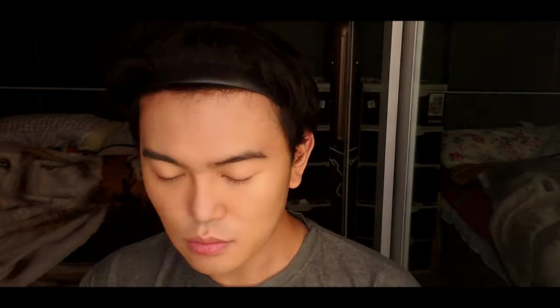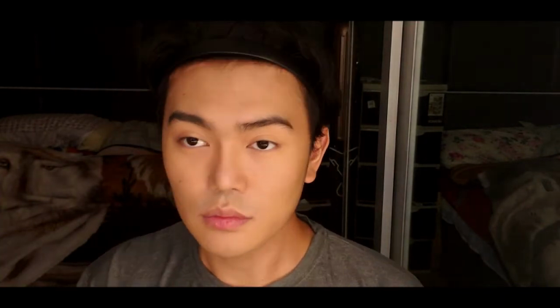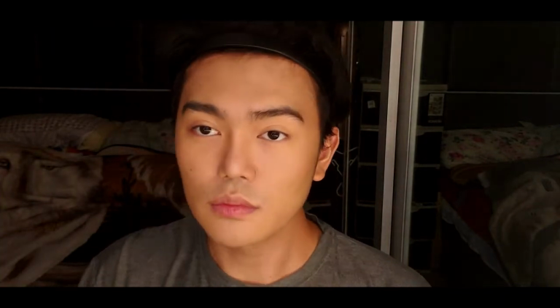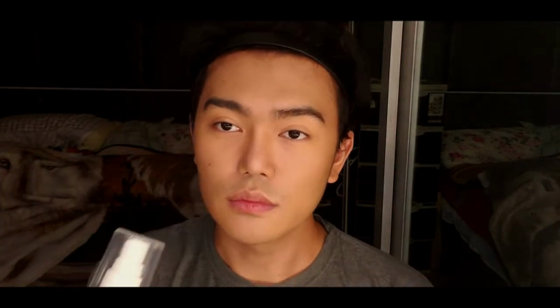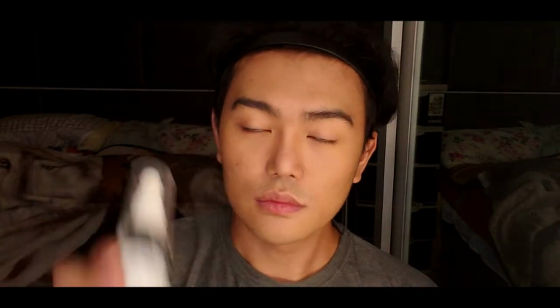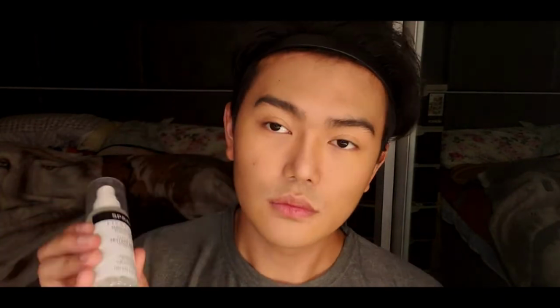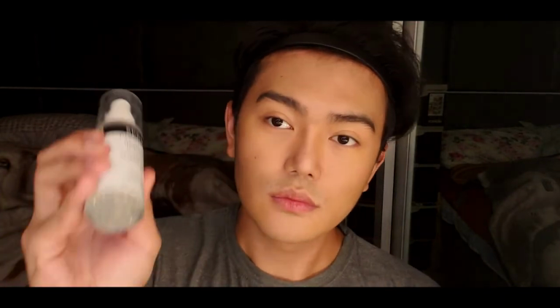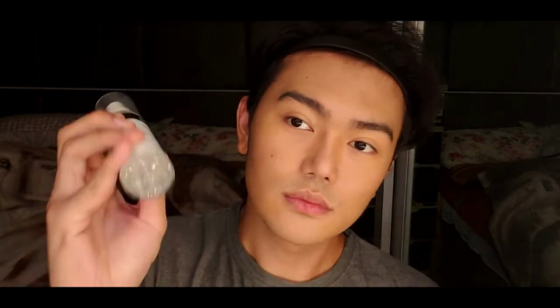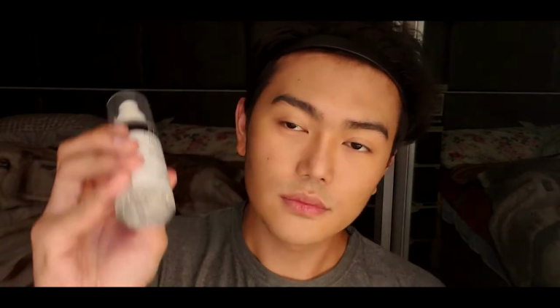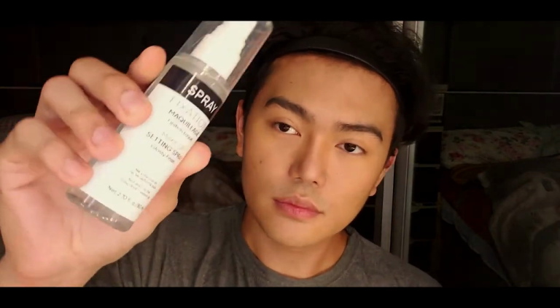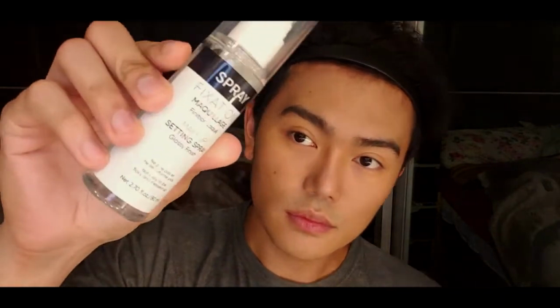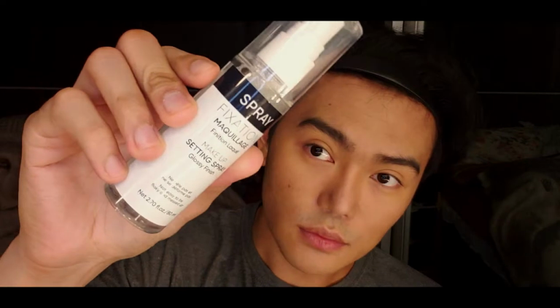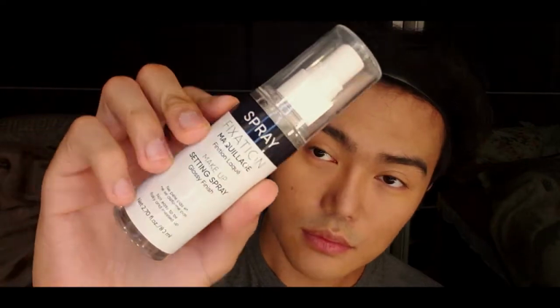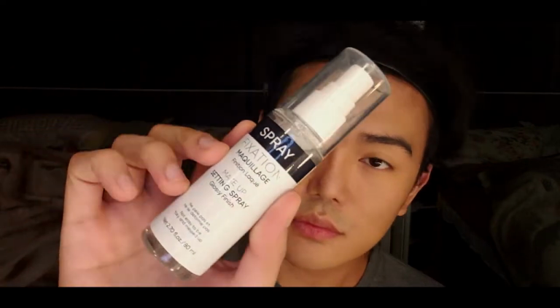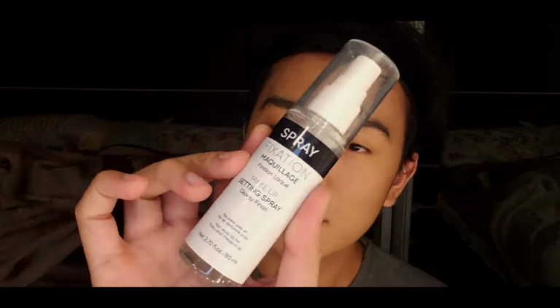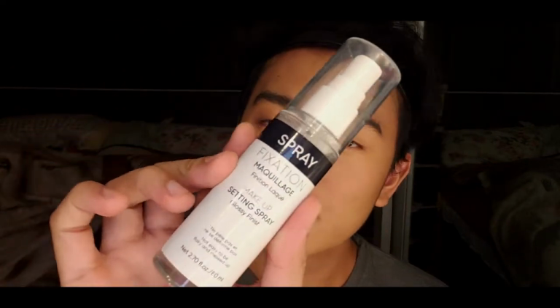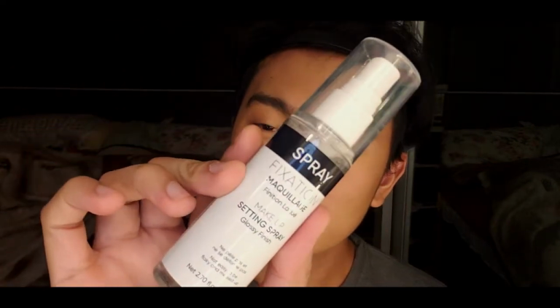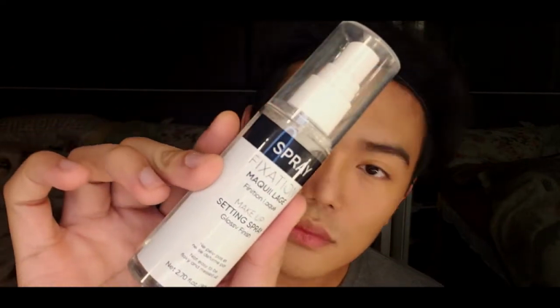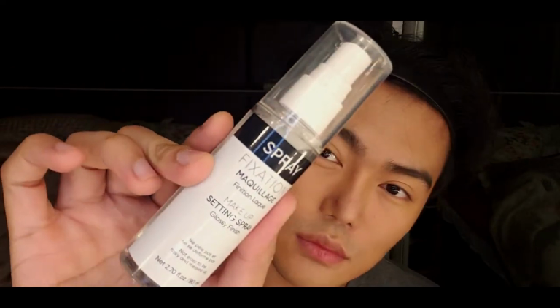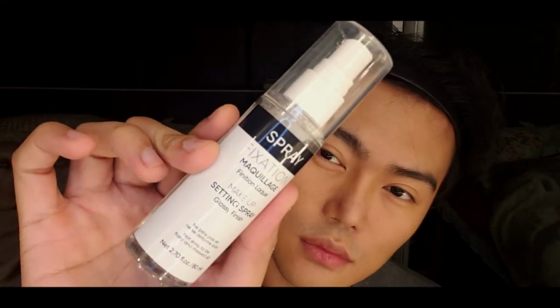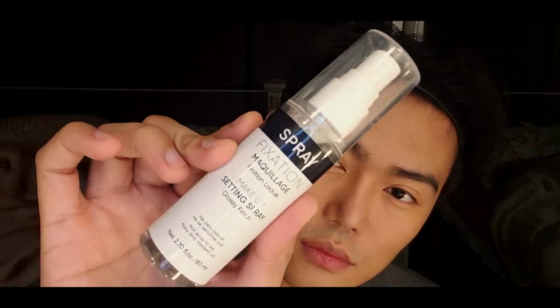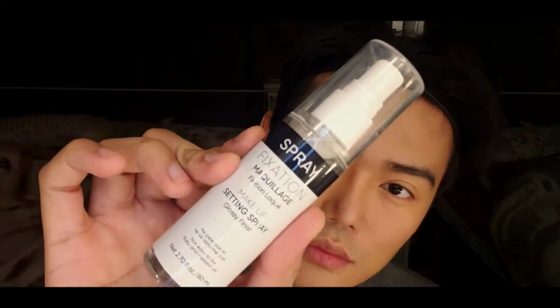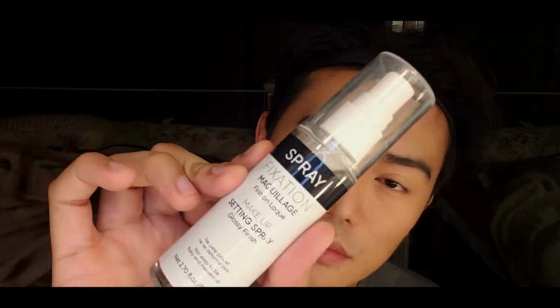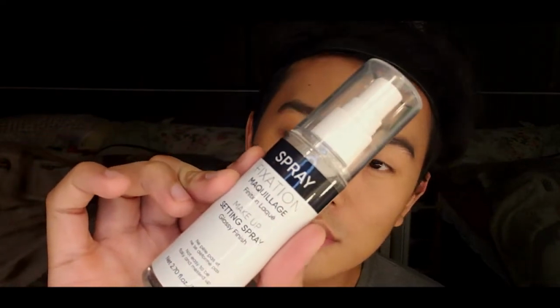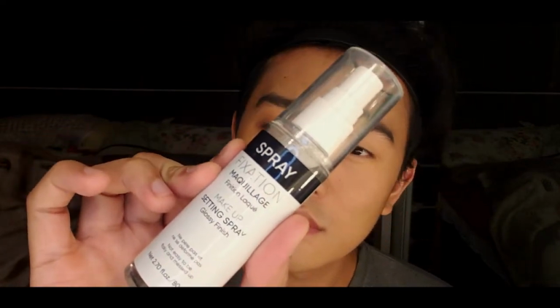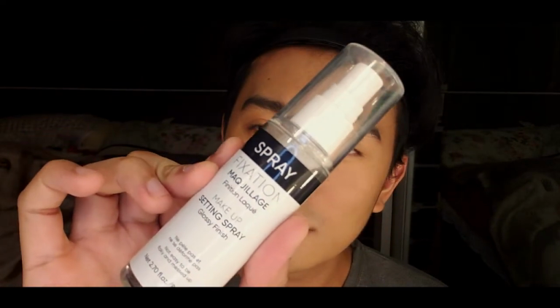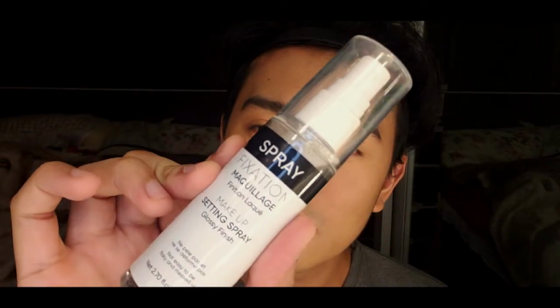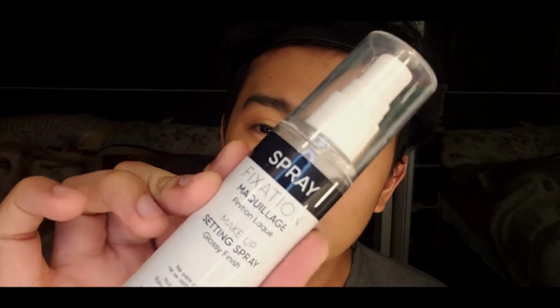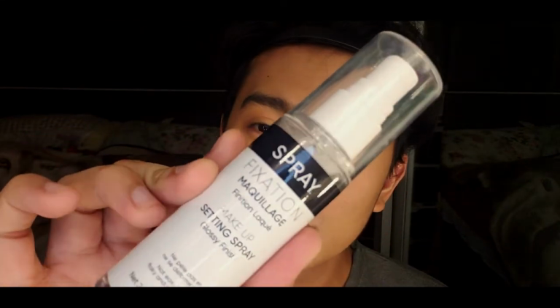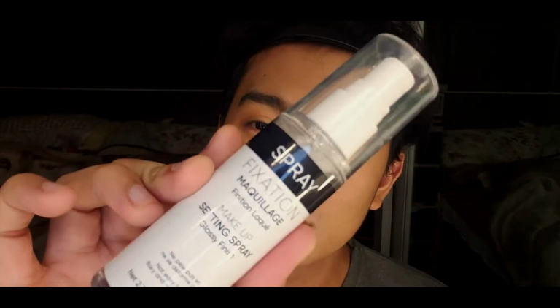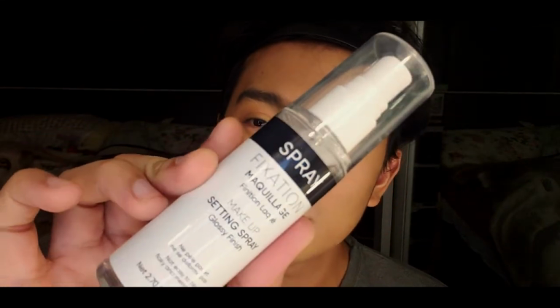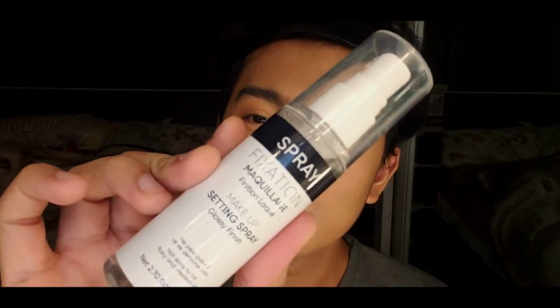Now we are going to spray our face with a setting spray to finish it with a glossy look and to lock in your makeup.